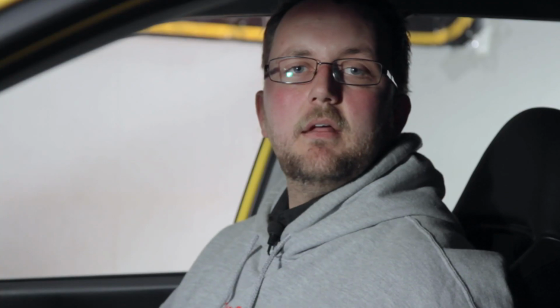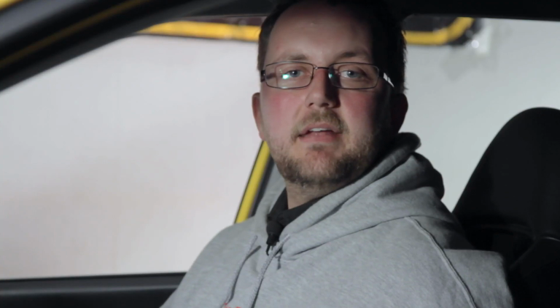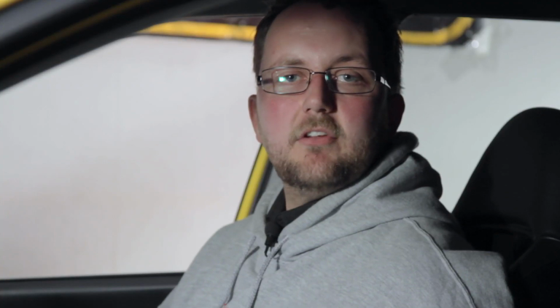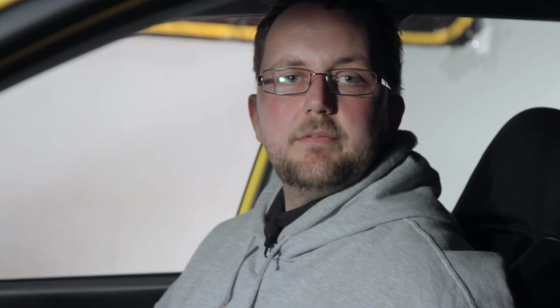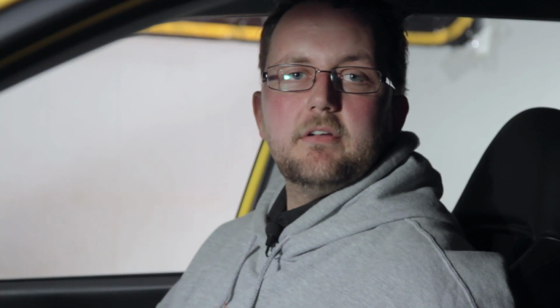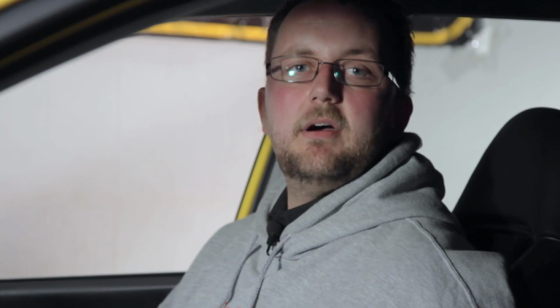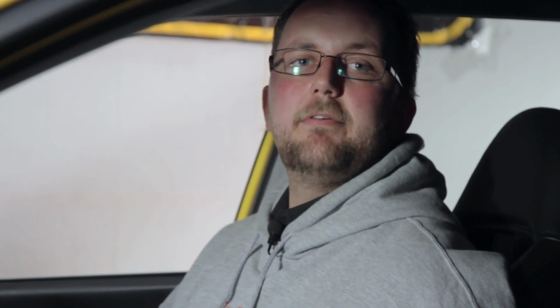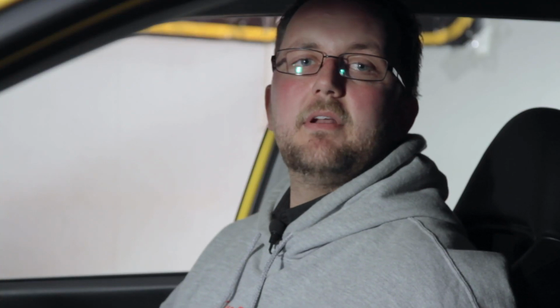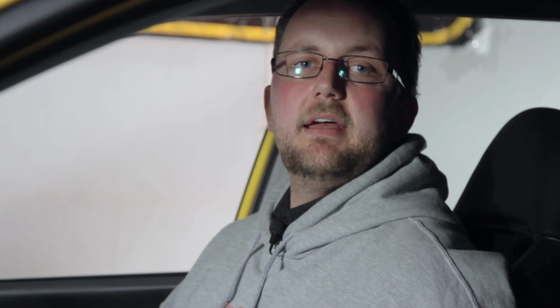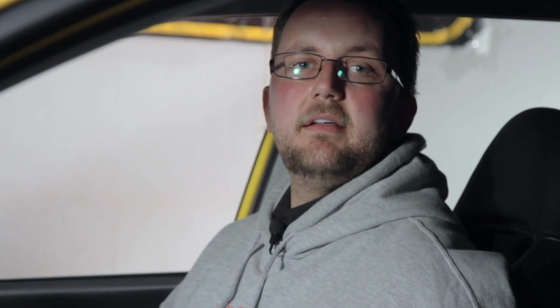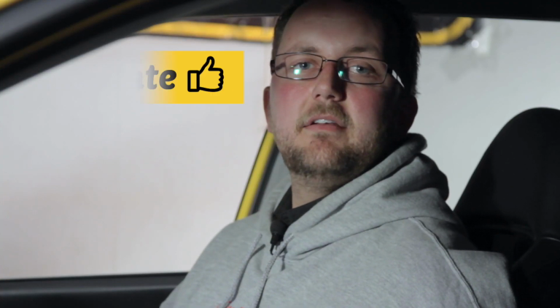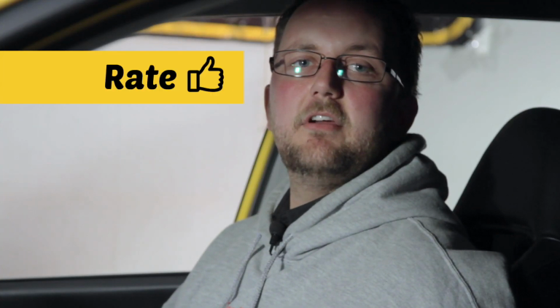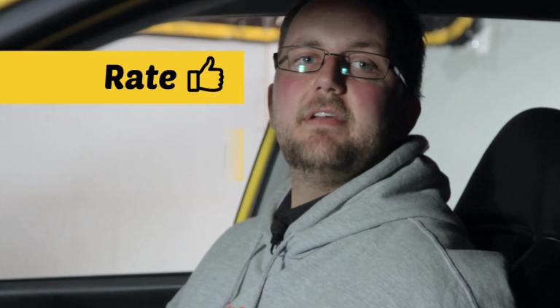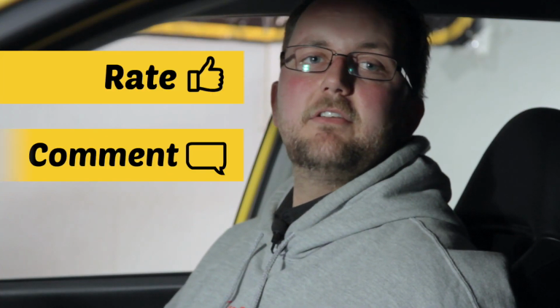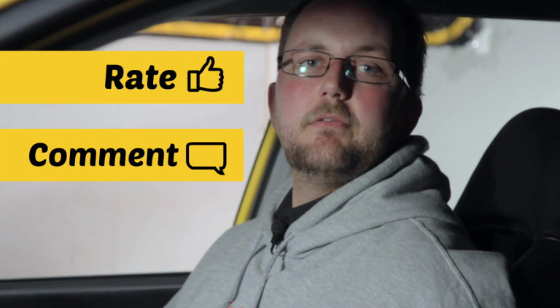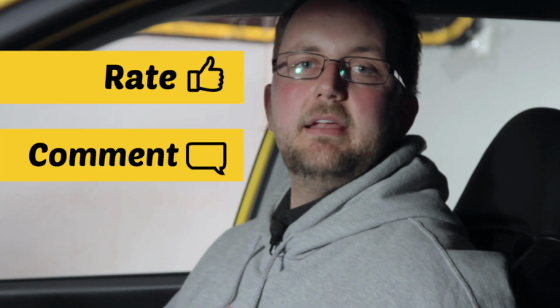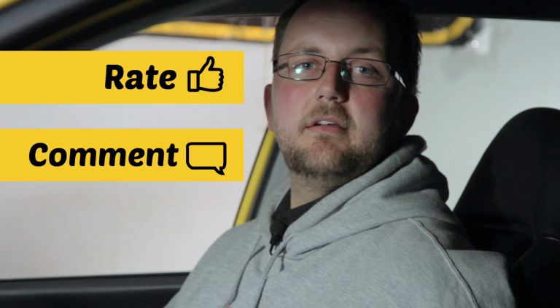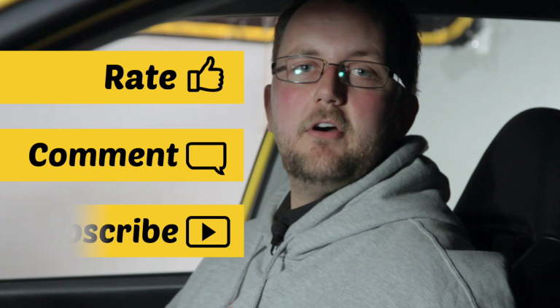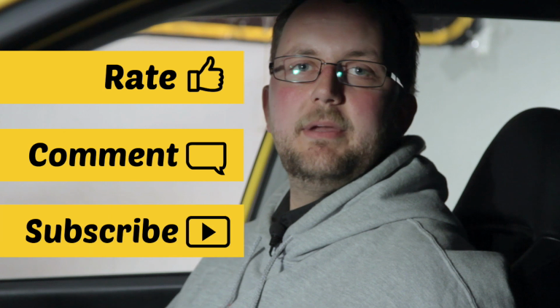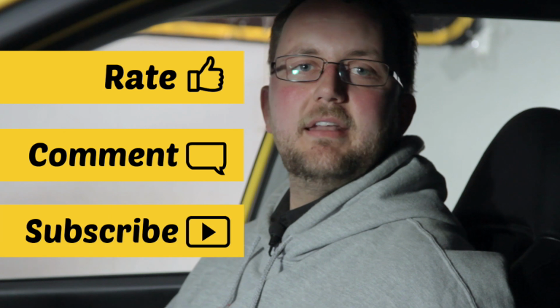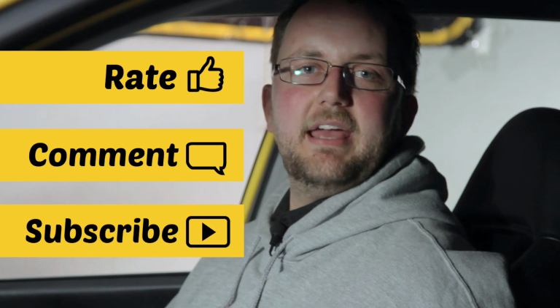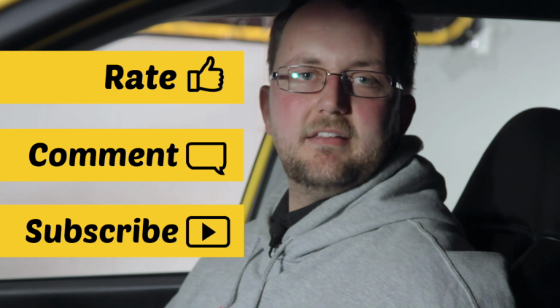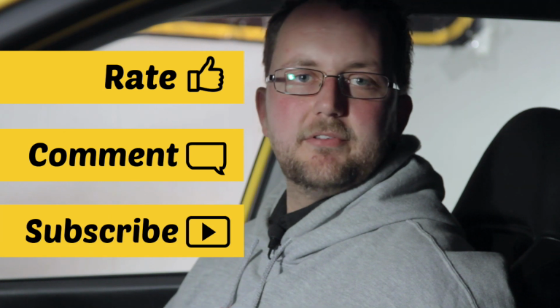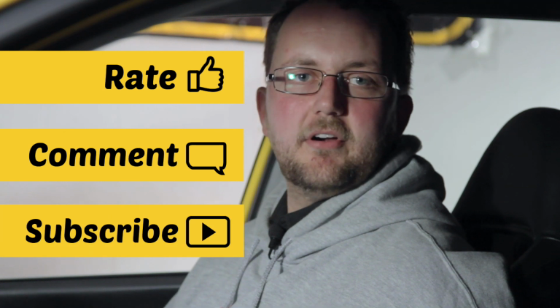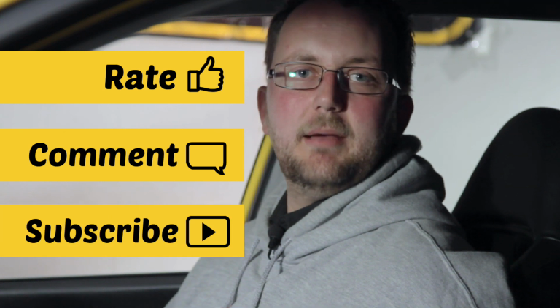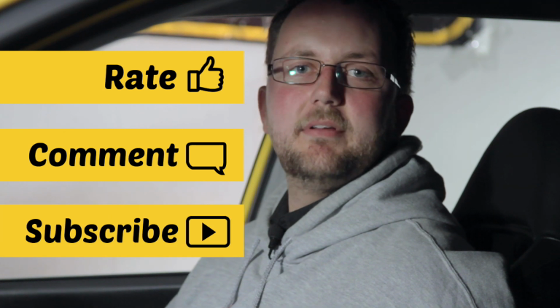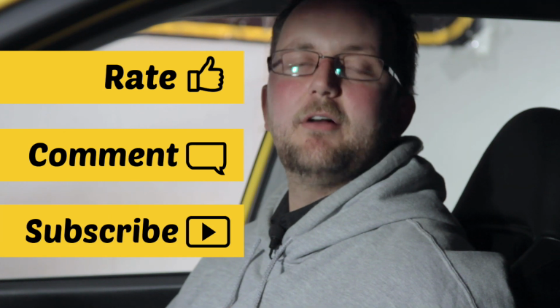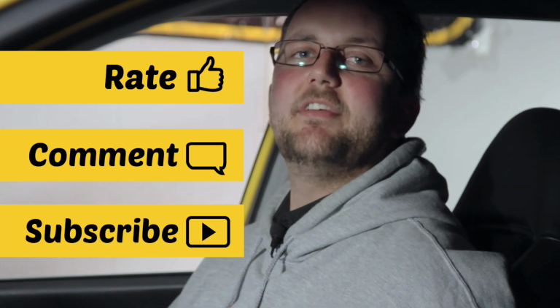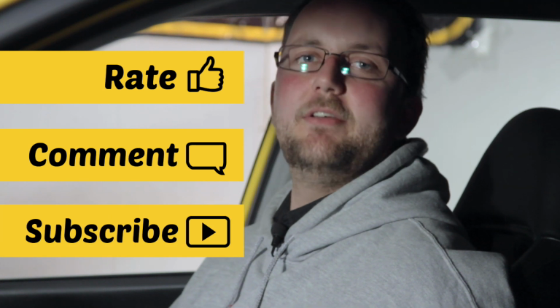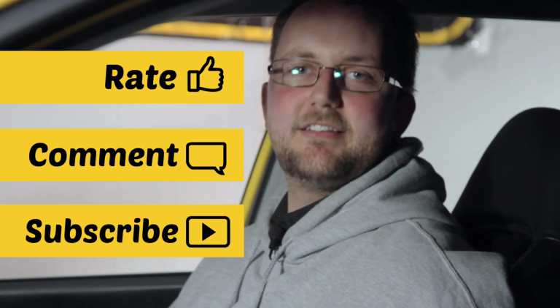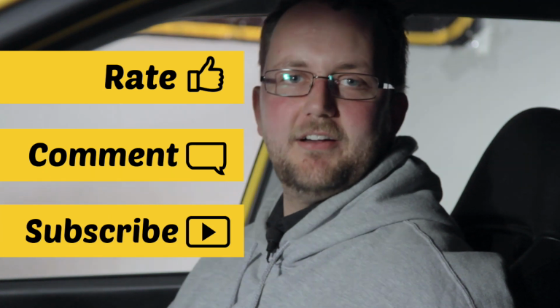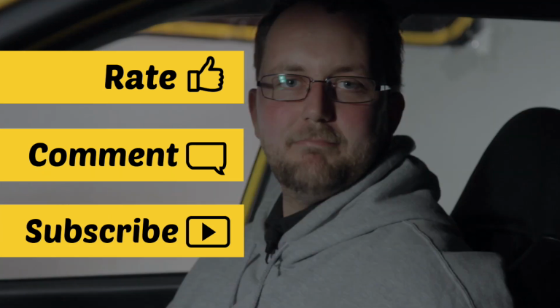That's all we've got time for today. Don't forget to rate, comment and subscribe. I'll see you next time.